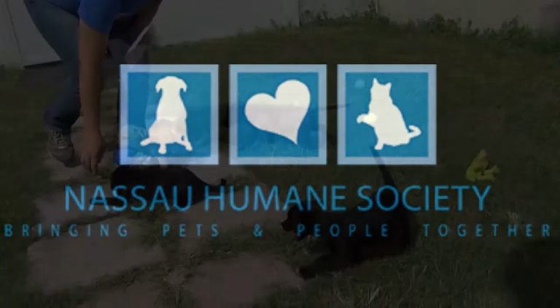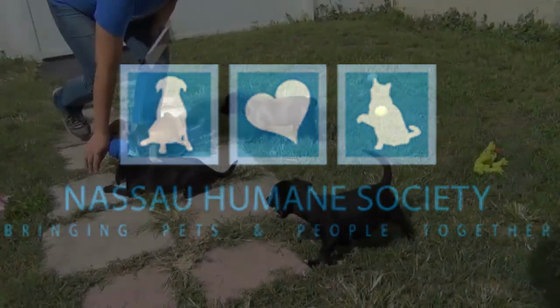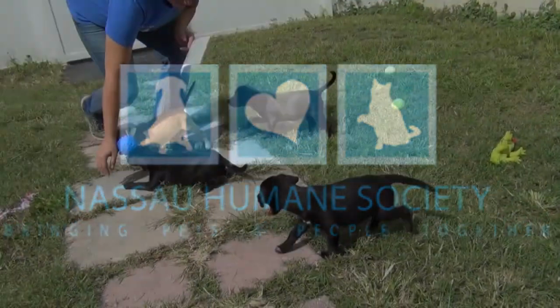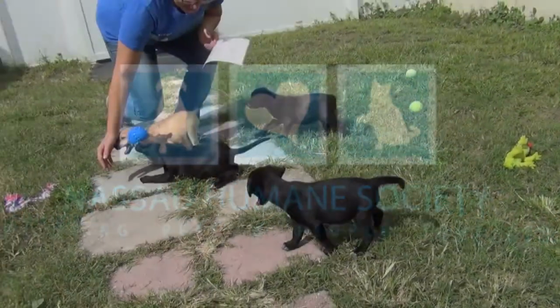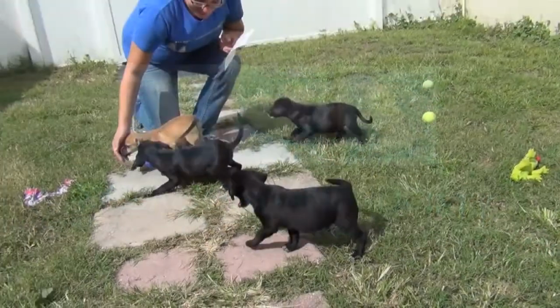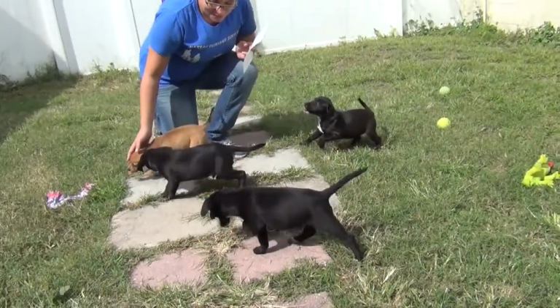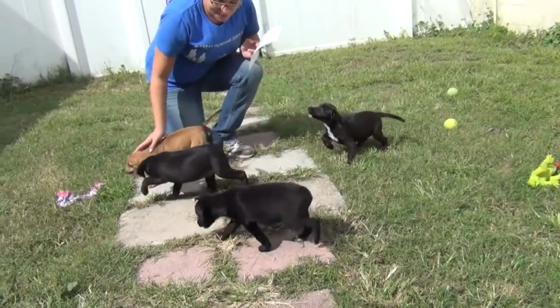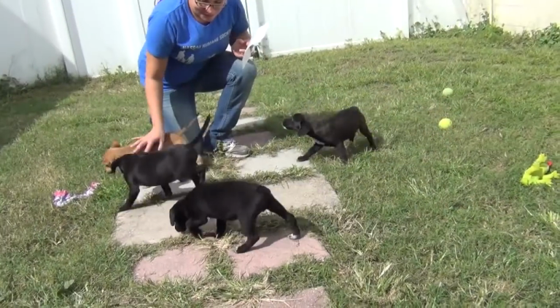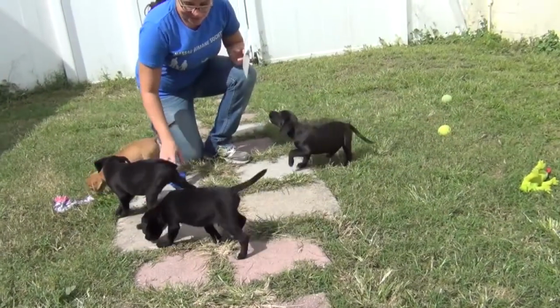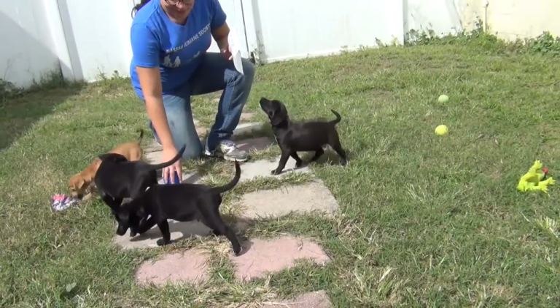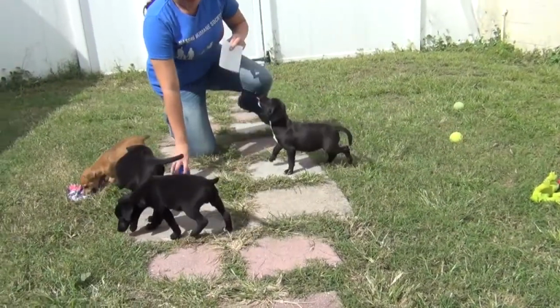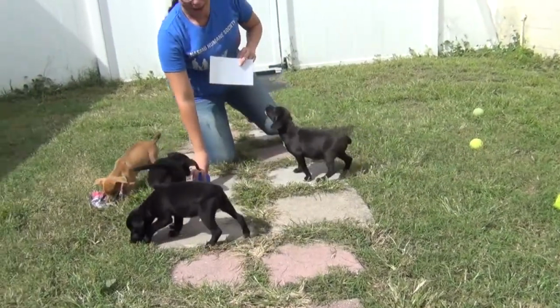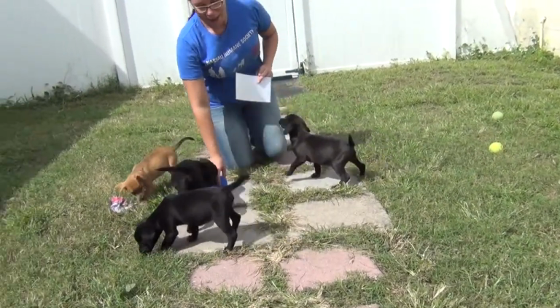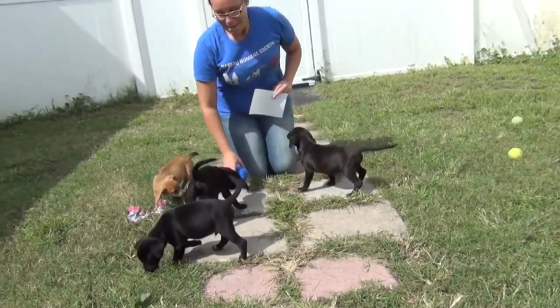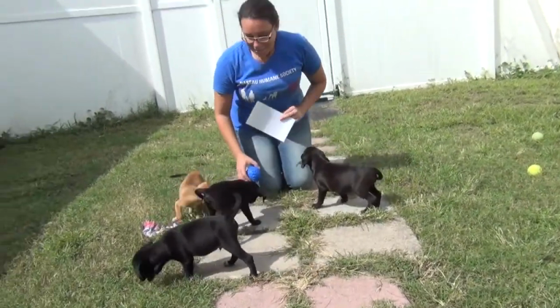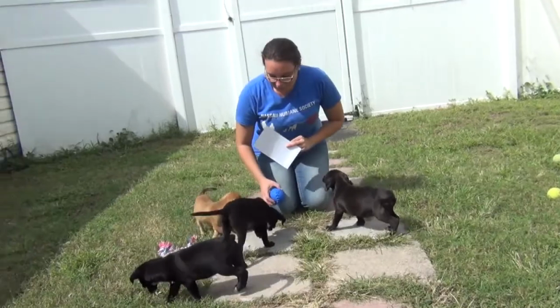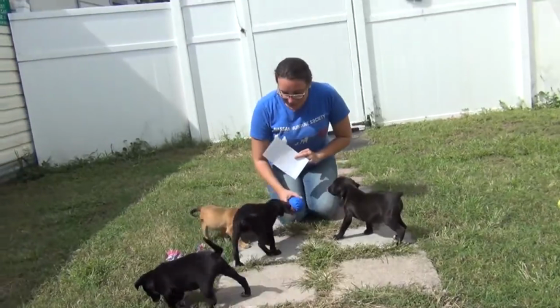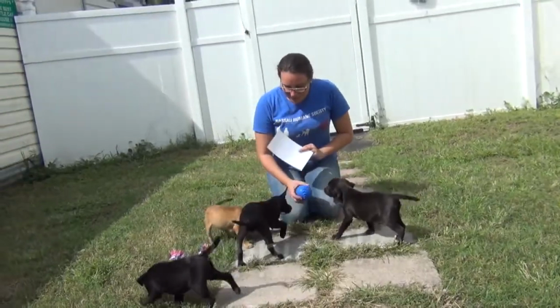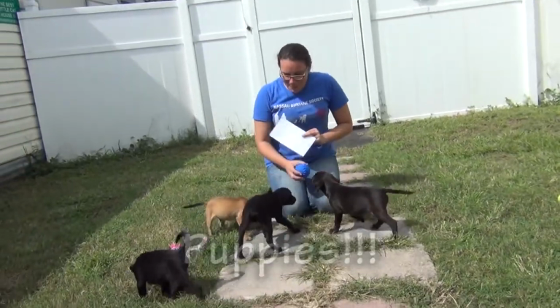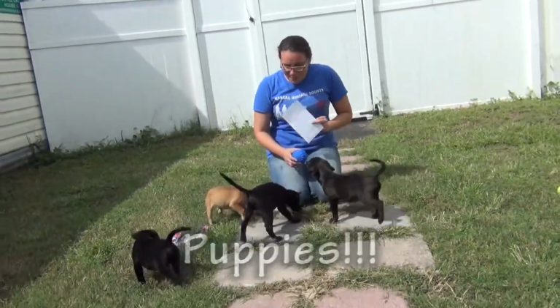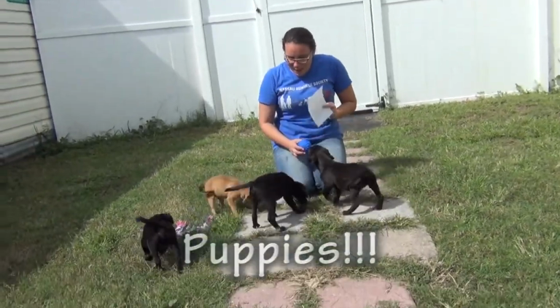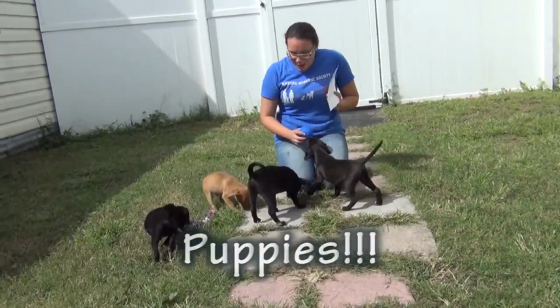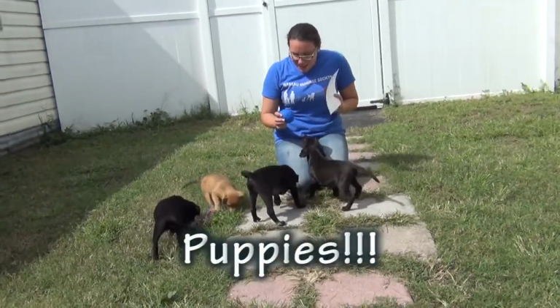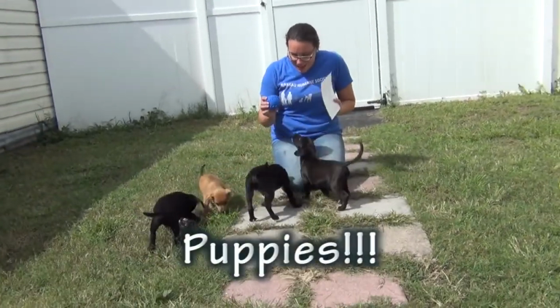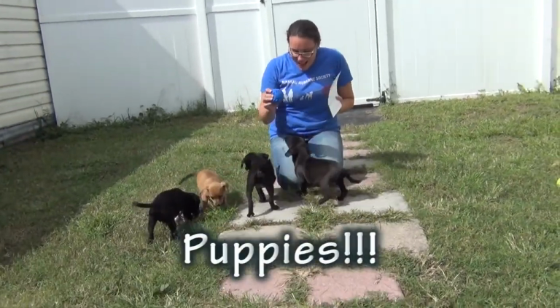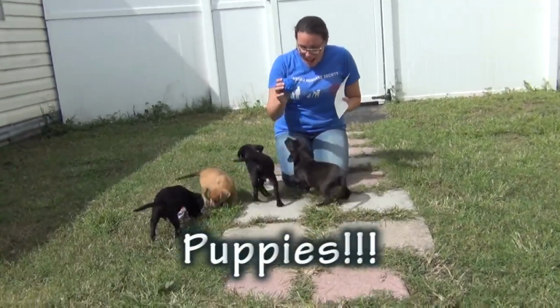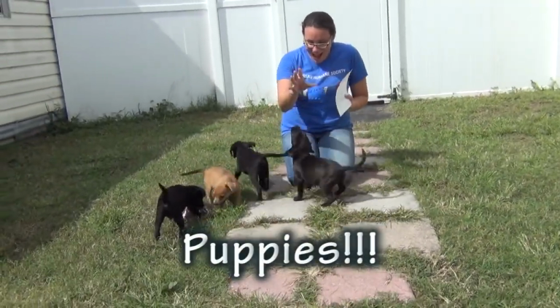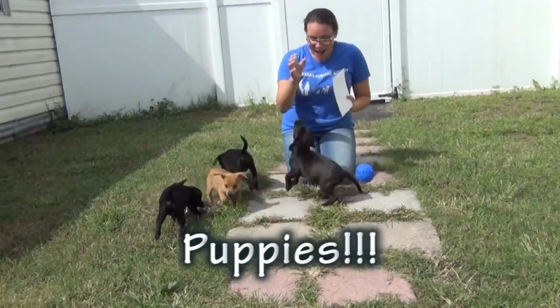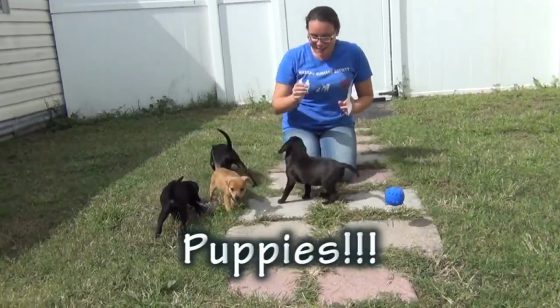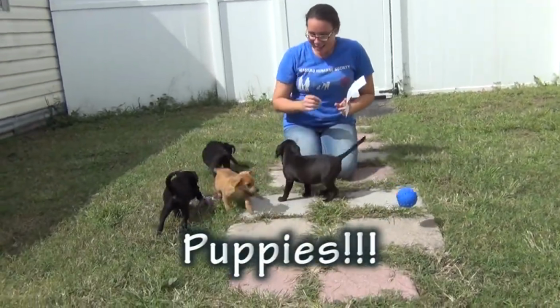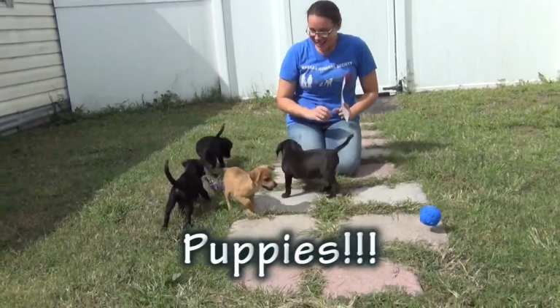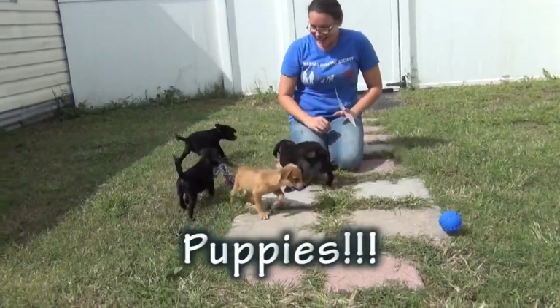We got puppy mania going on here, Amanda? Puppy Palooza! Puppy Palooza!